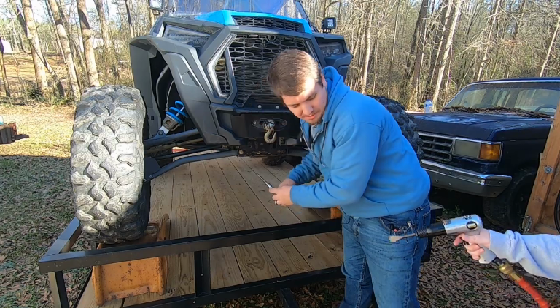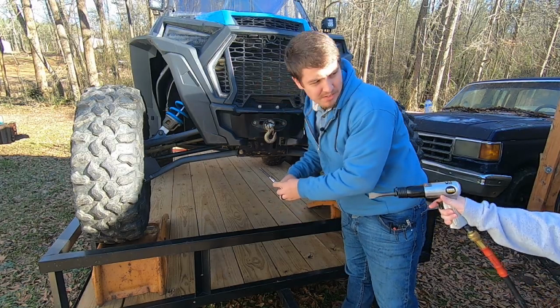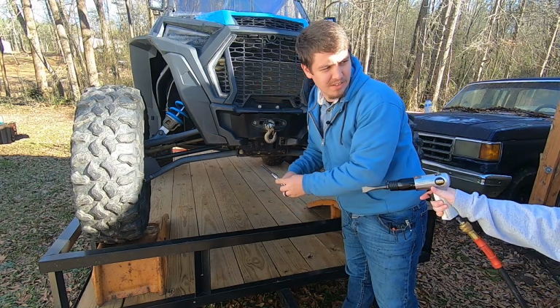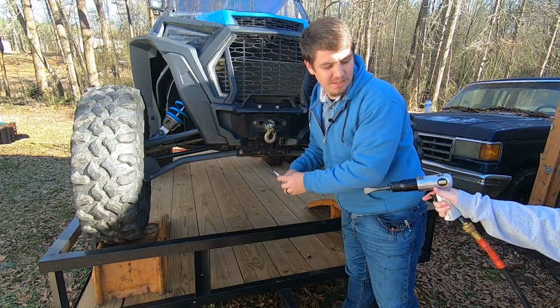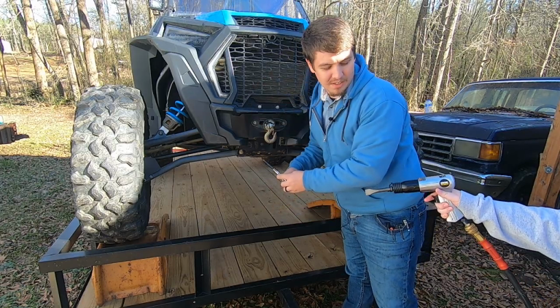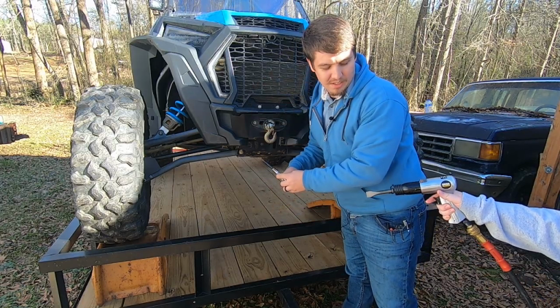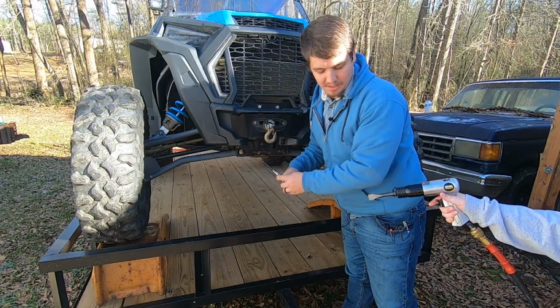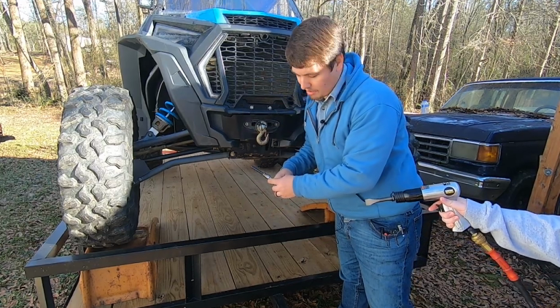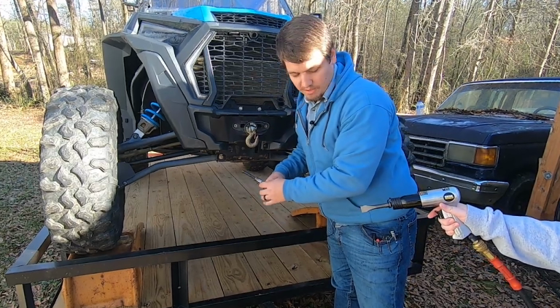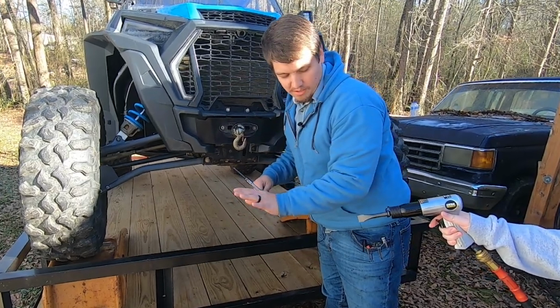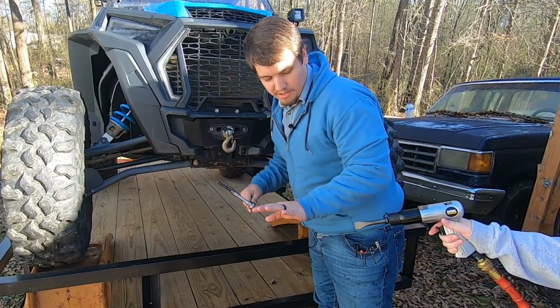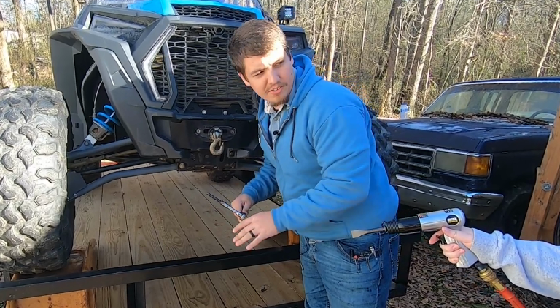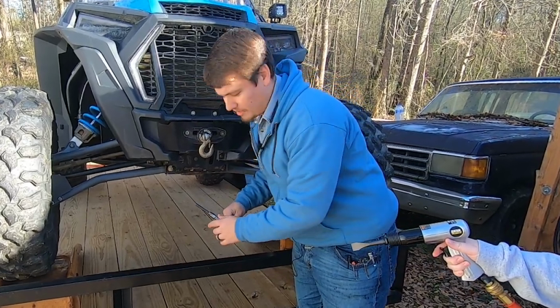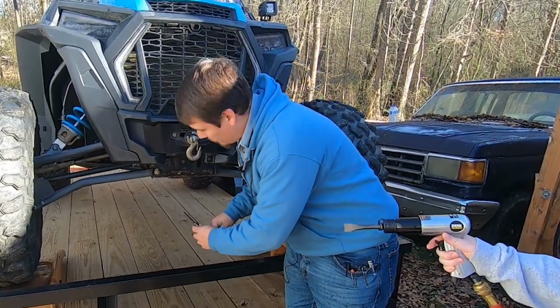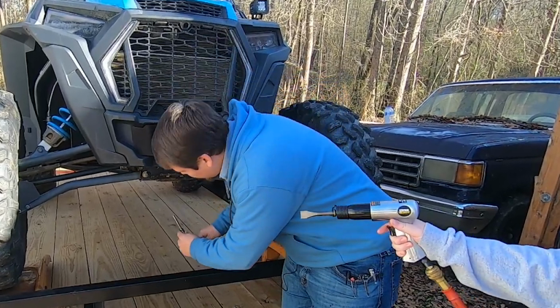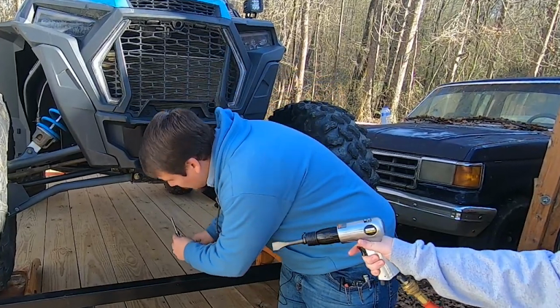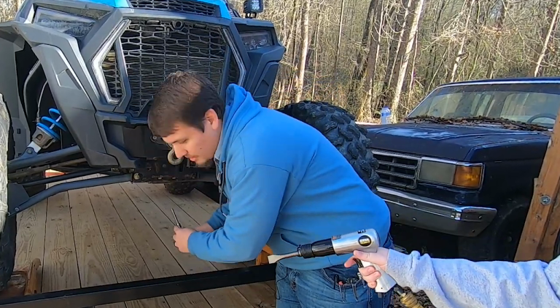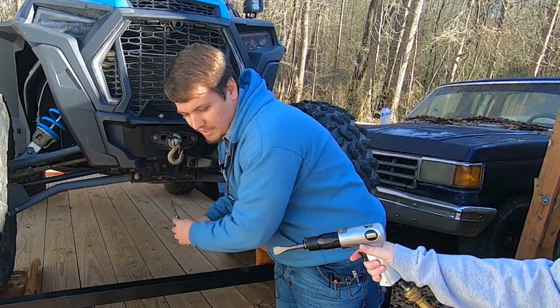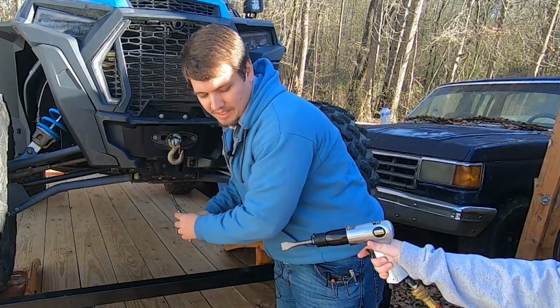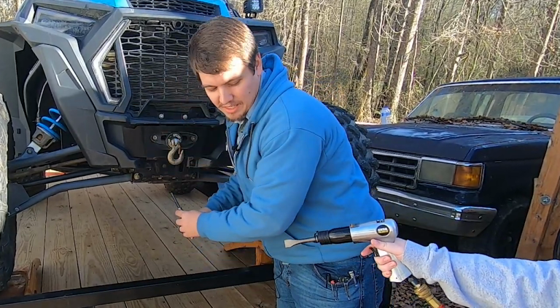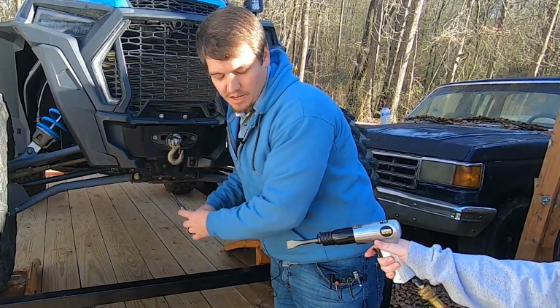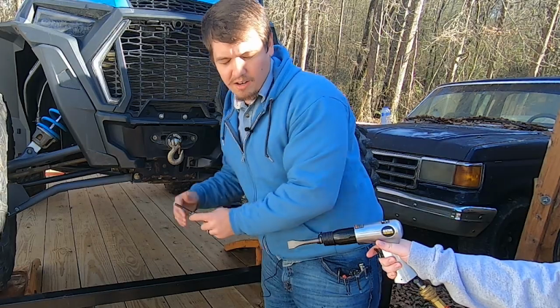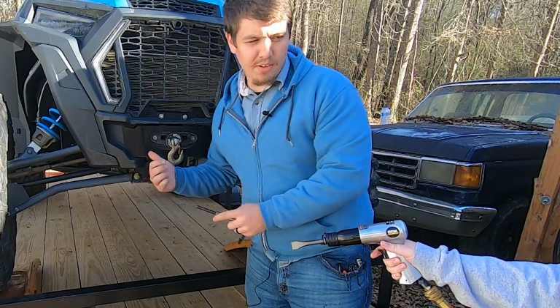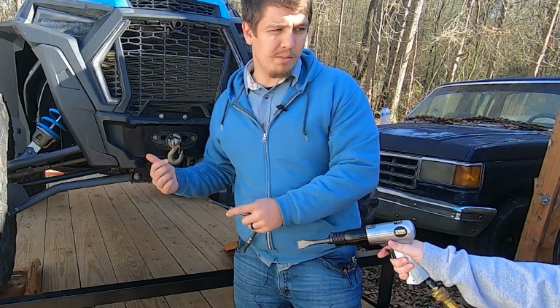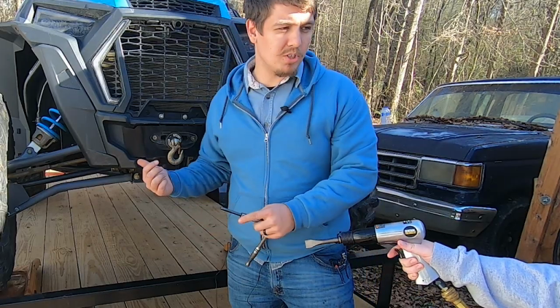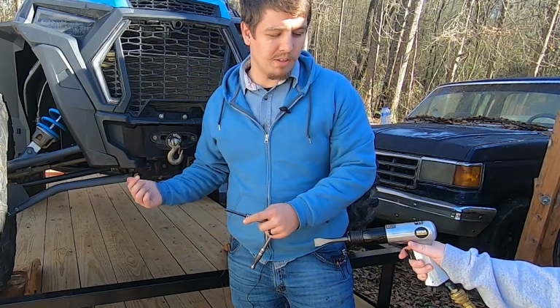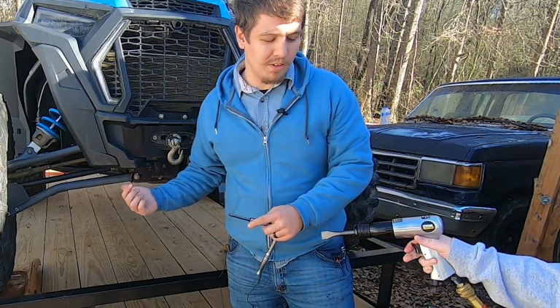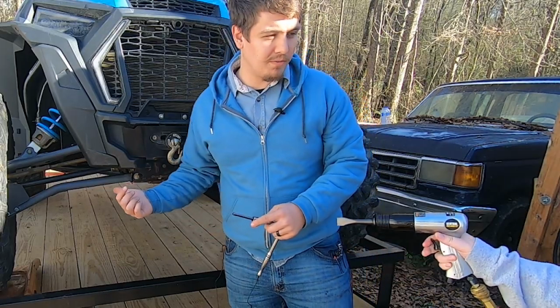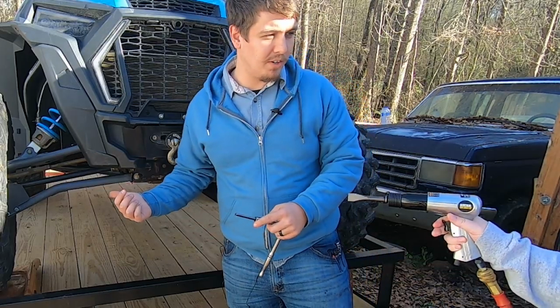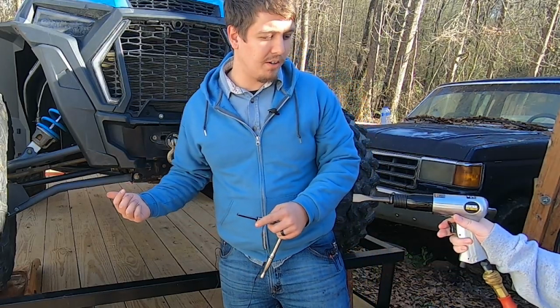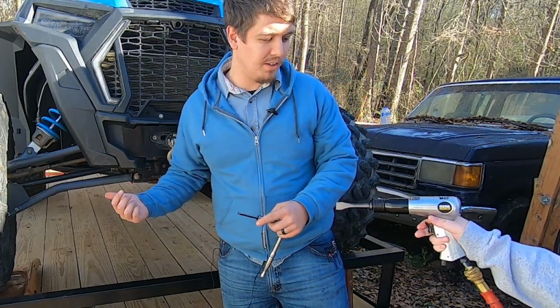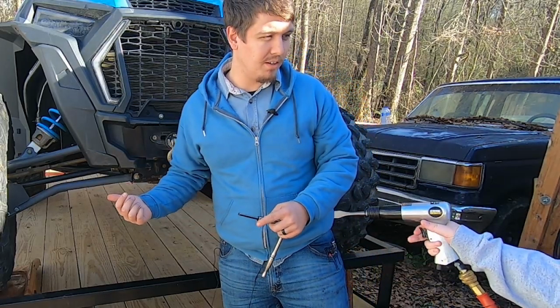You're gonna need this. No, no, no, I don't need that, I'm good. You're gonna need this. No, no really, I'm just changing the front diff fluid, I don't need that.